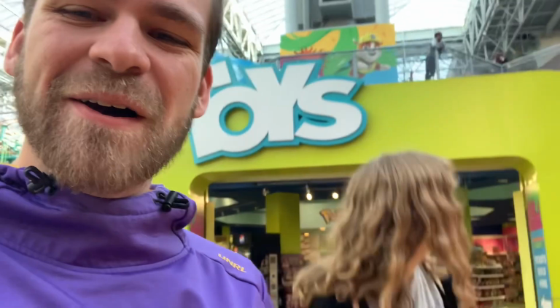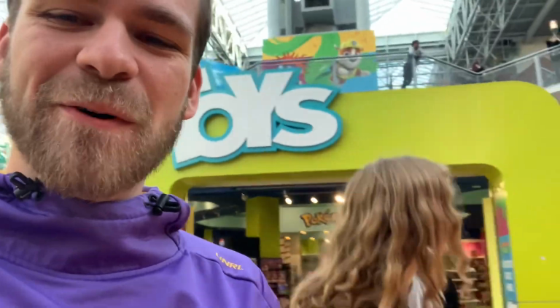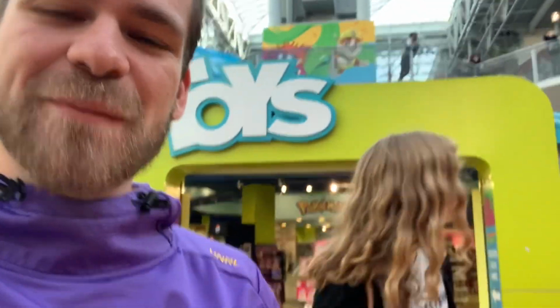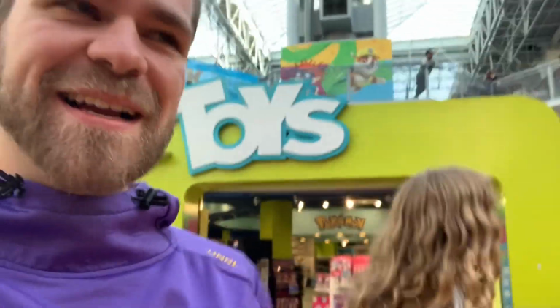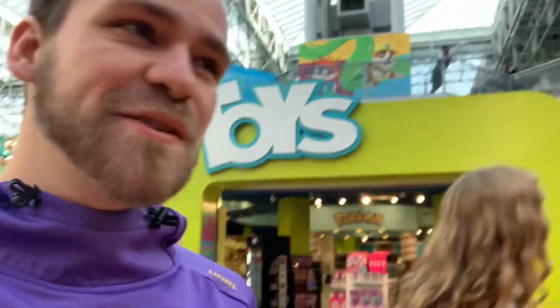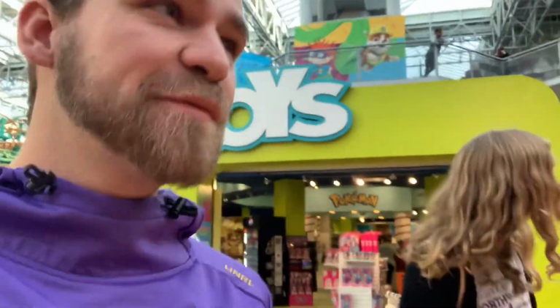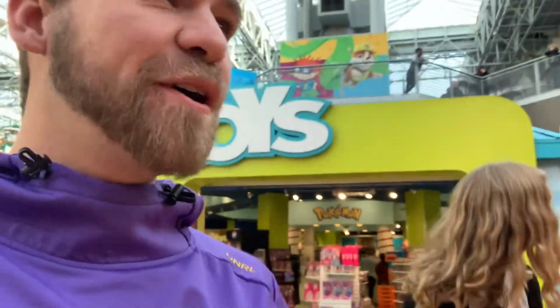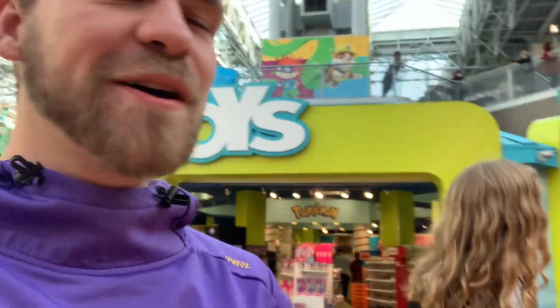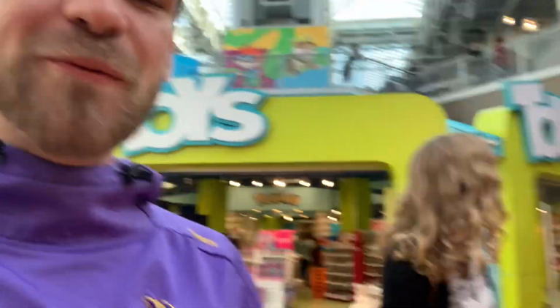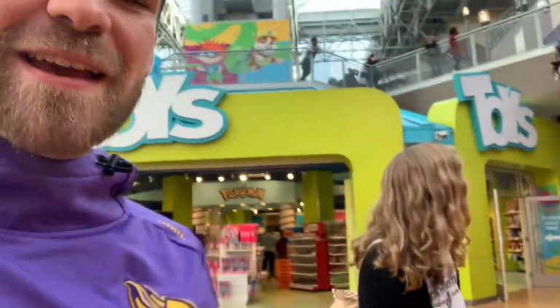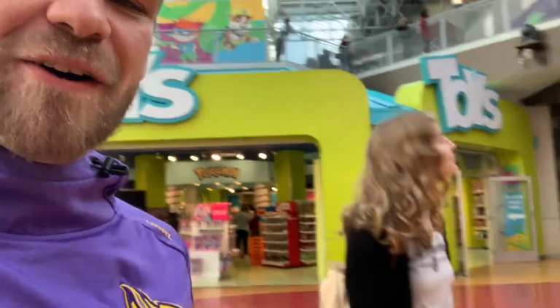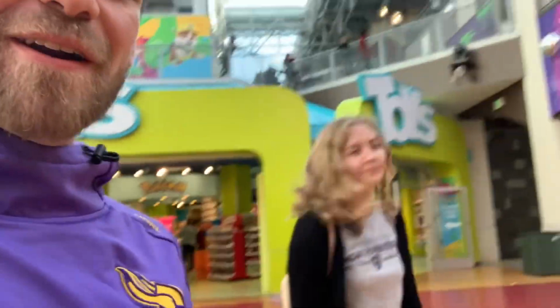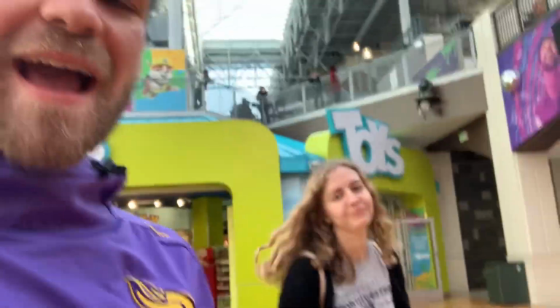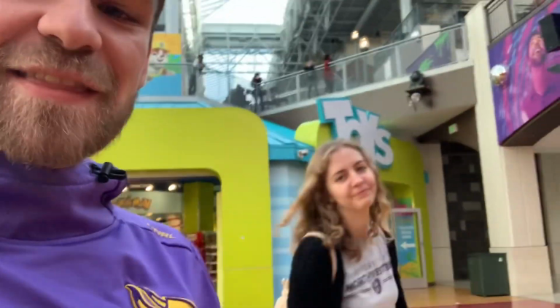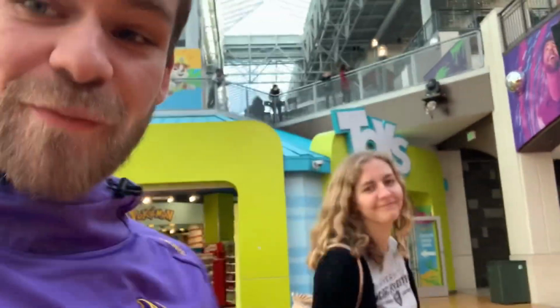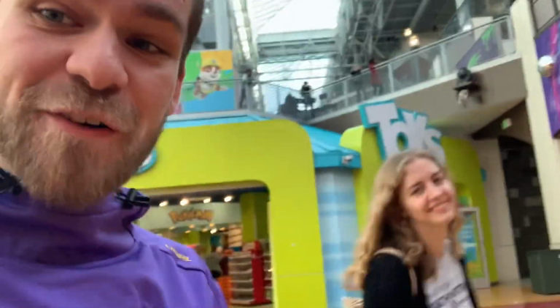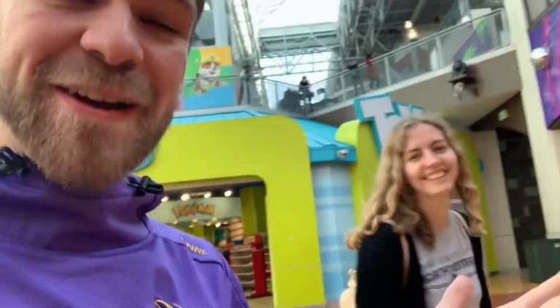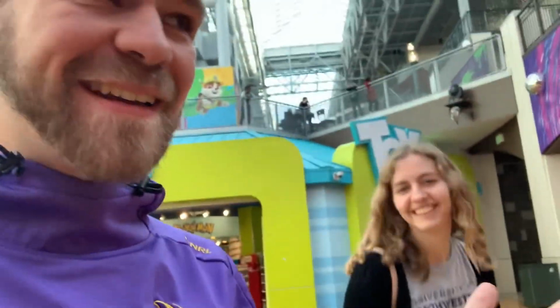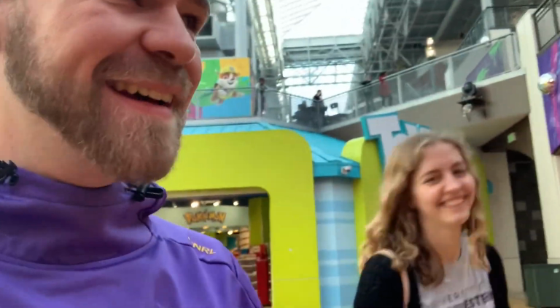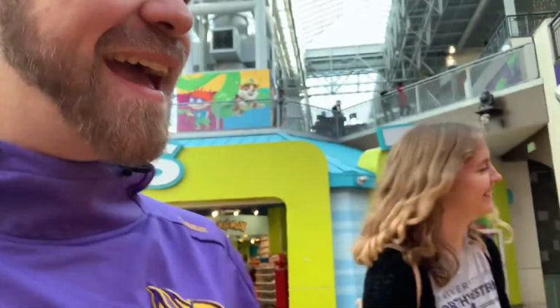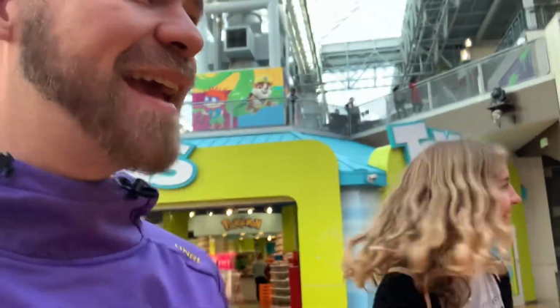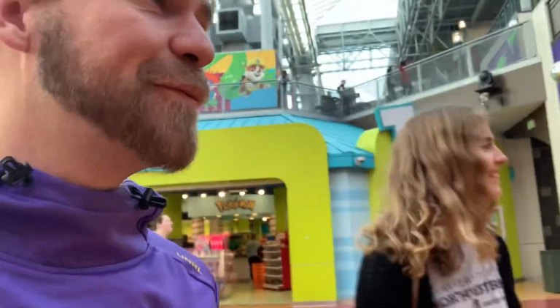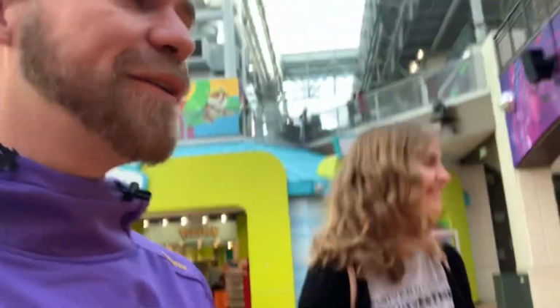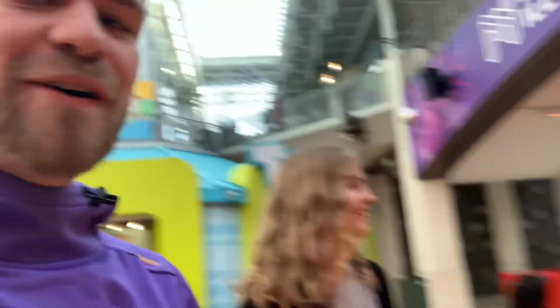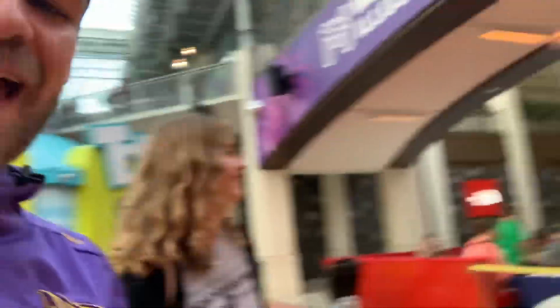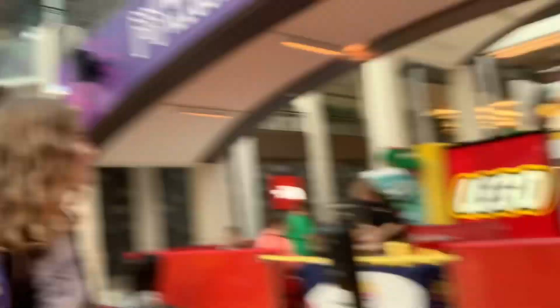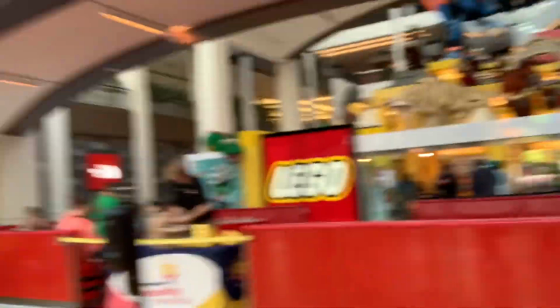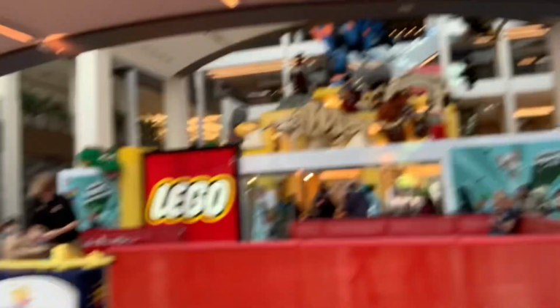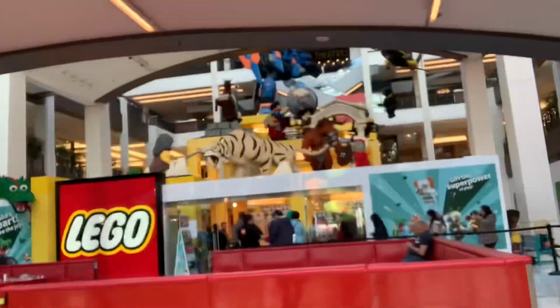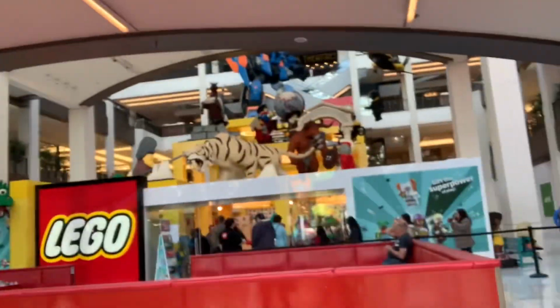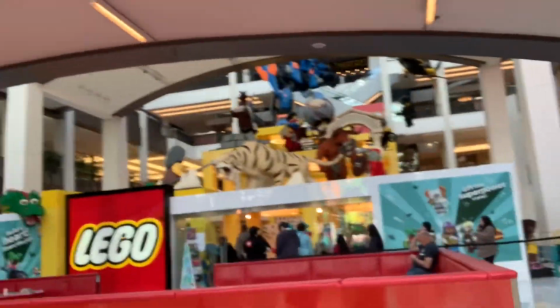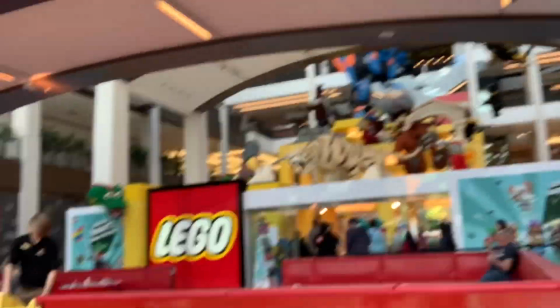Welcome back to another vlog. We are at the Mall of America and we are at the Lego store.